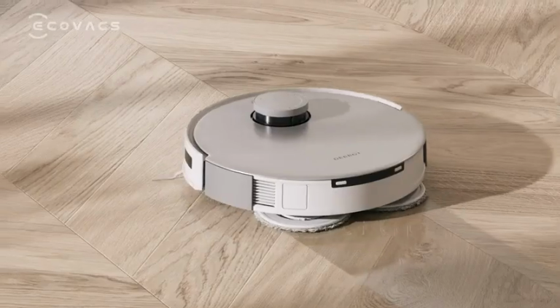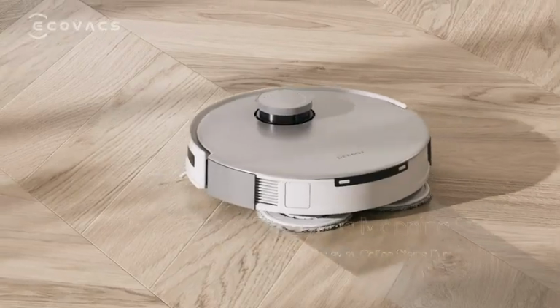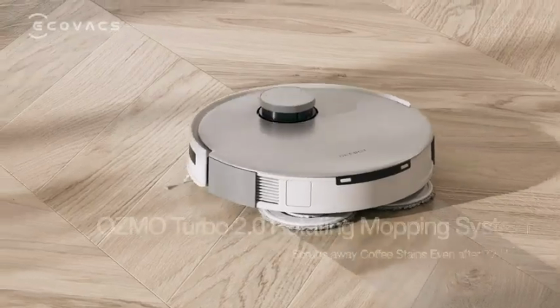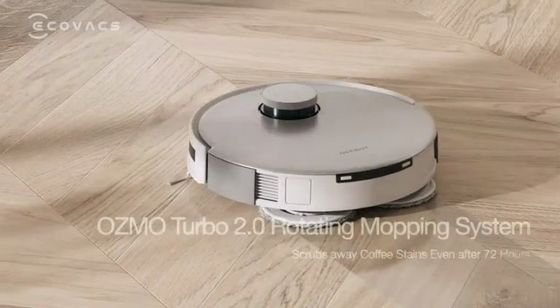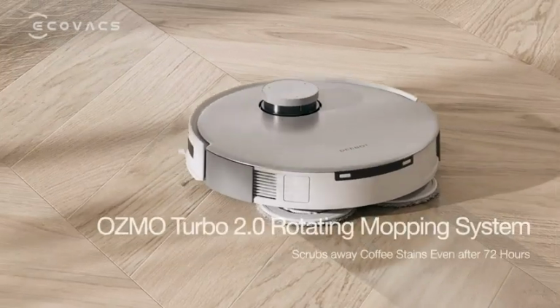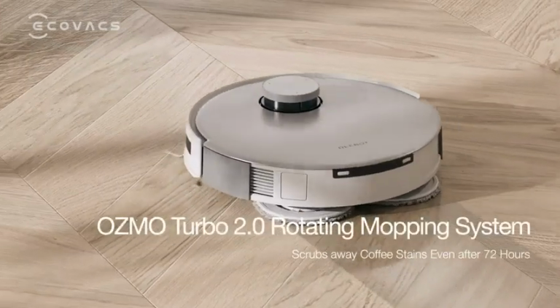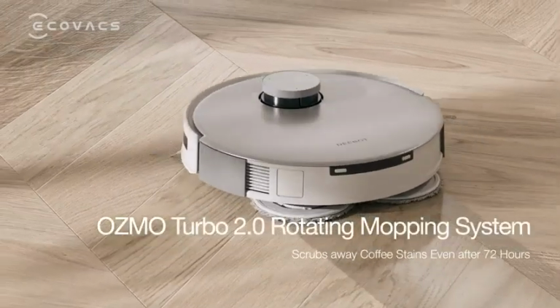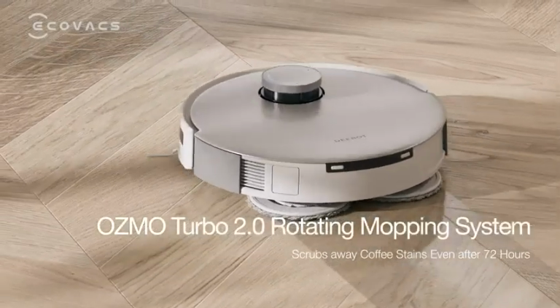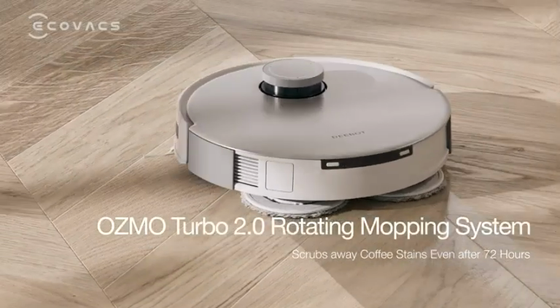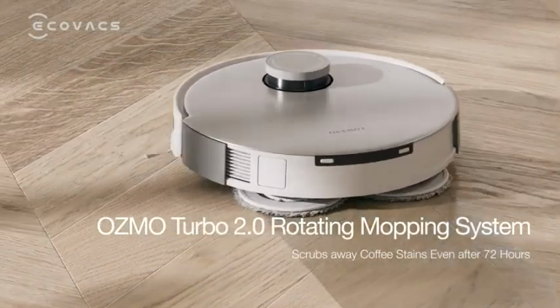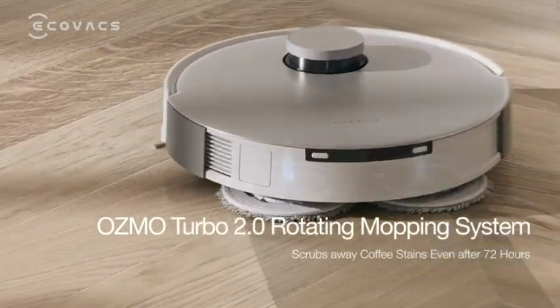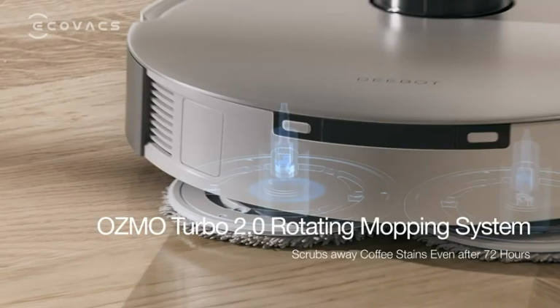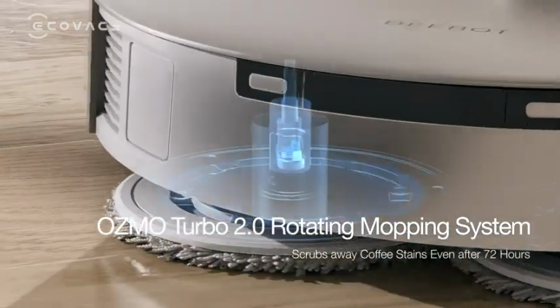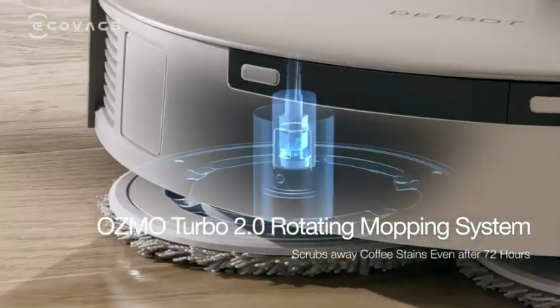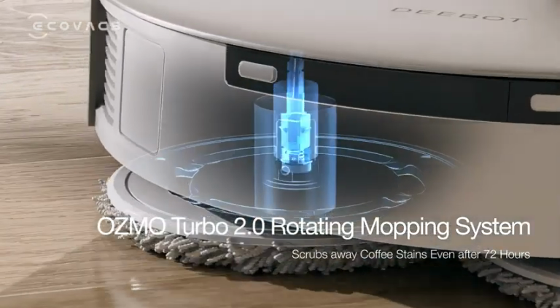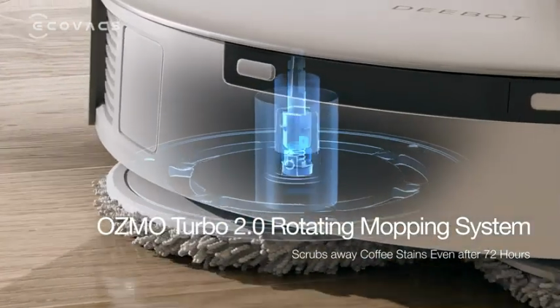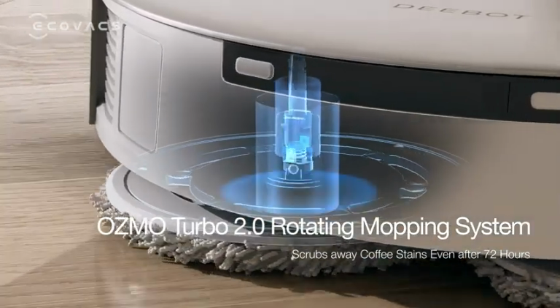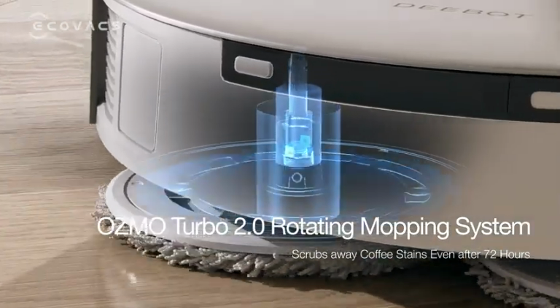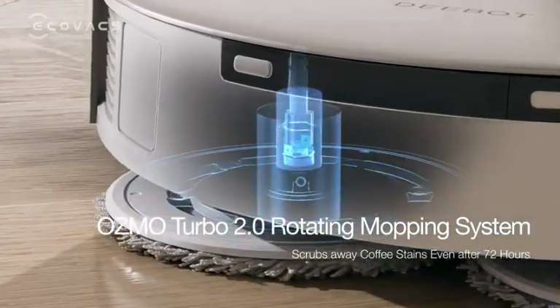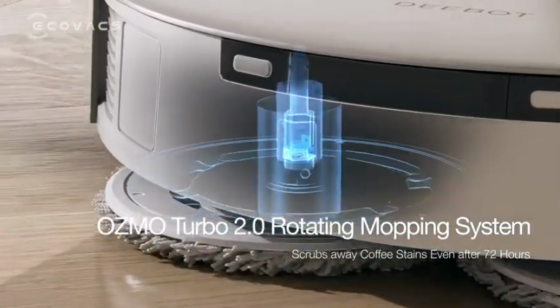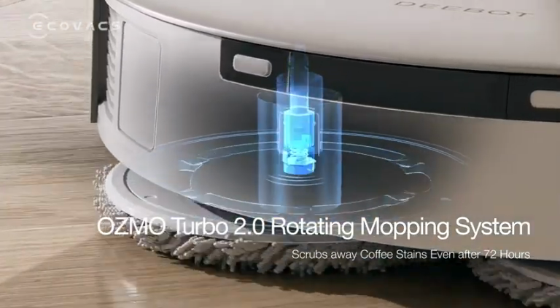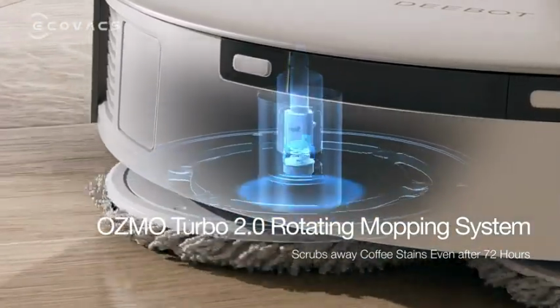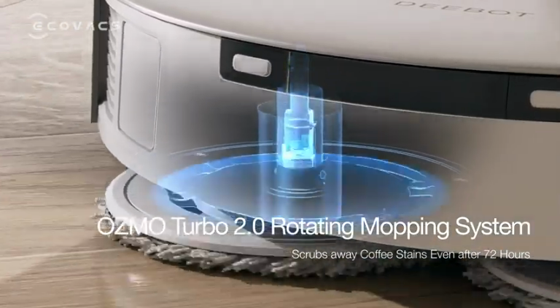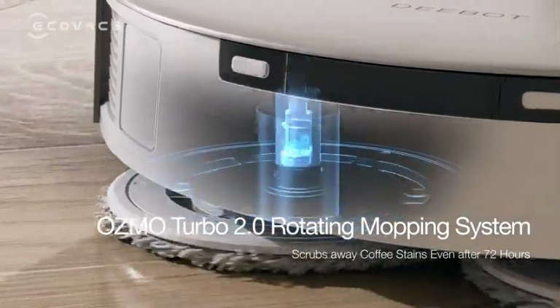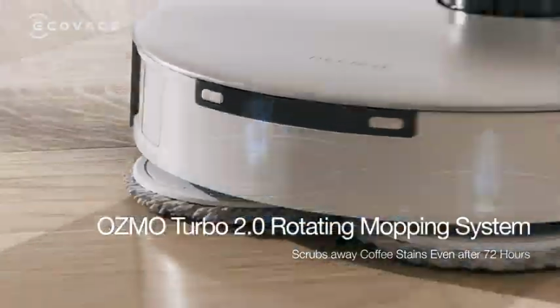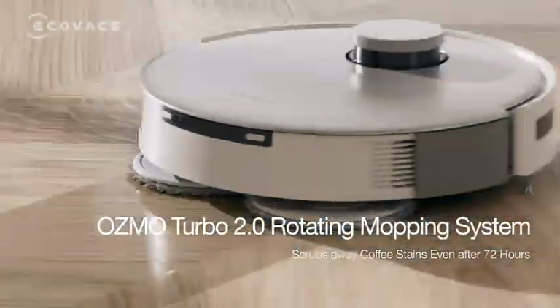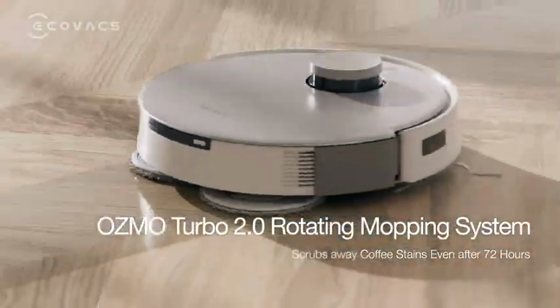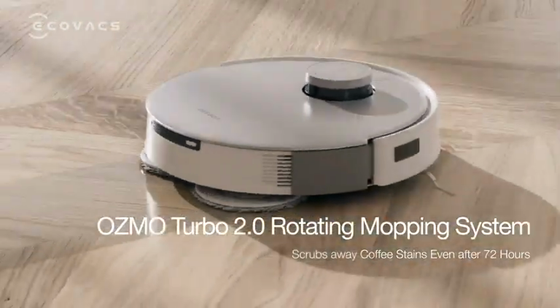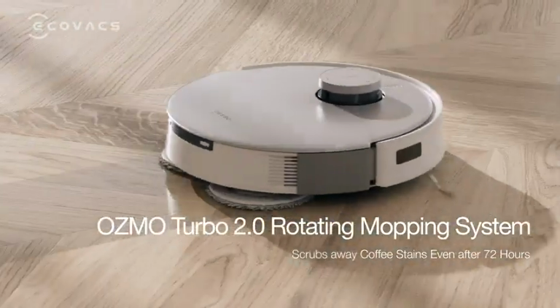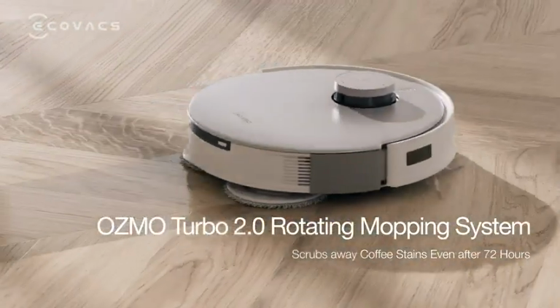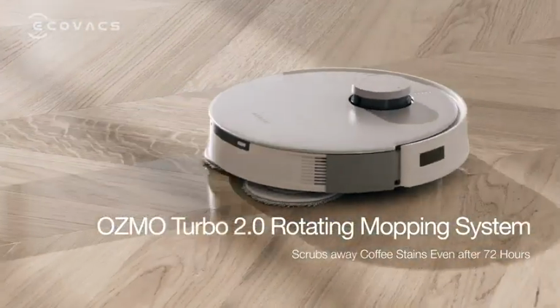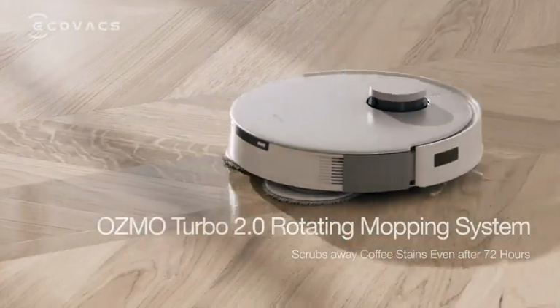Osmo Turbo 2.0 rotating mopping, scrubbing away coffee stains even after 72 hours.